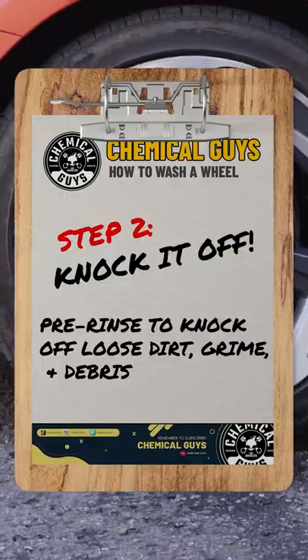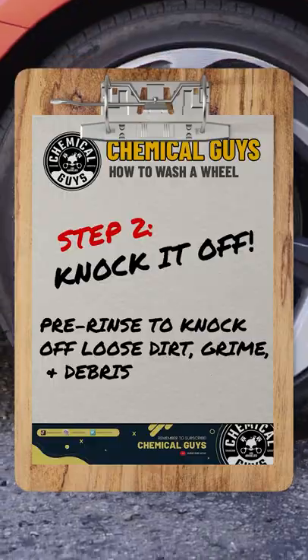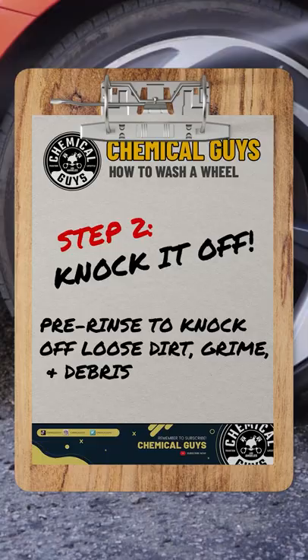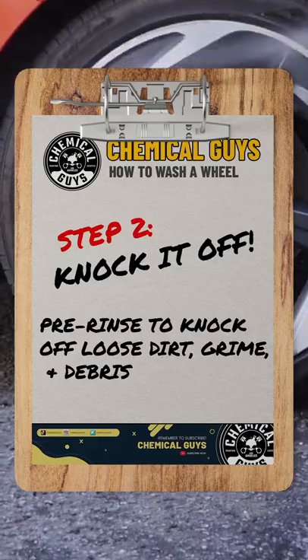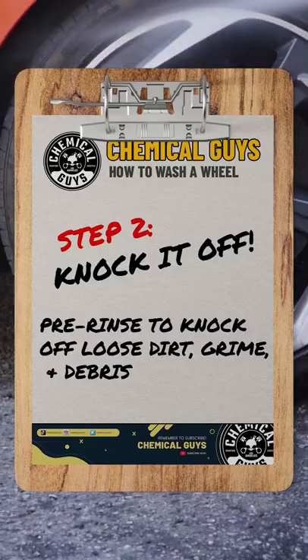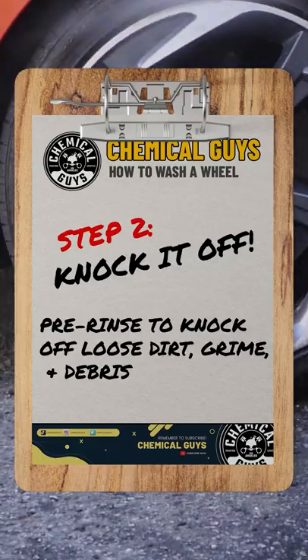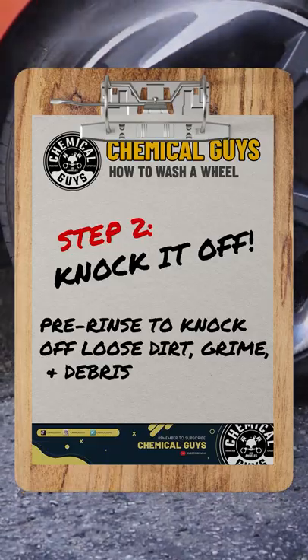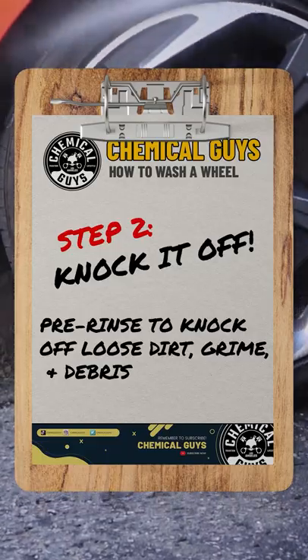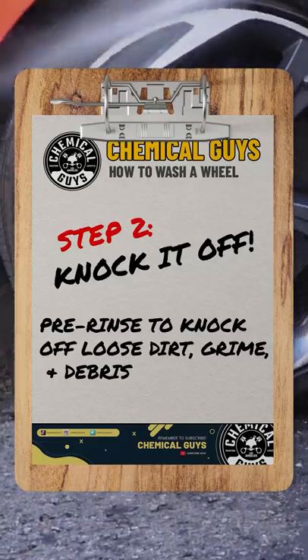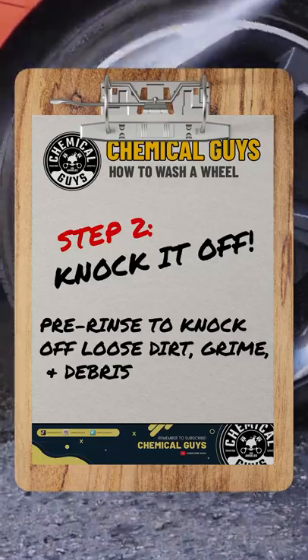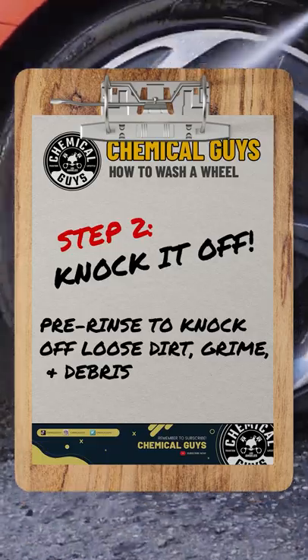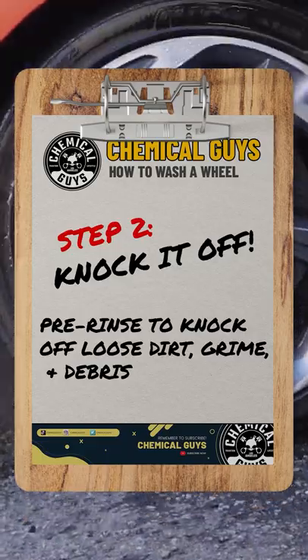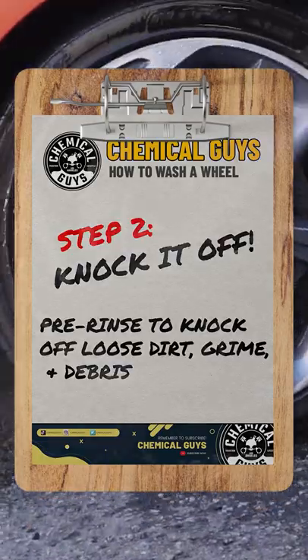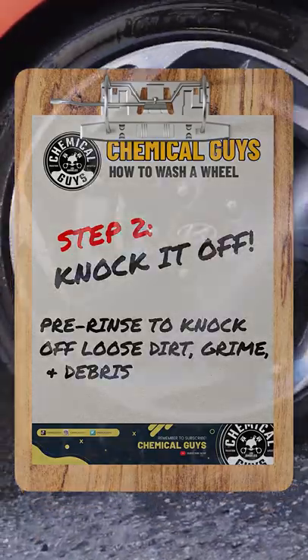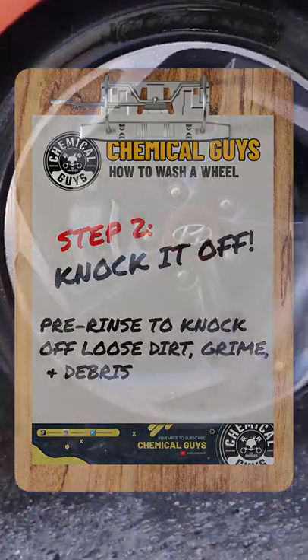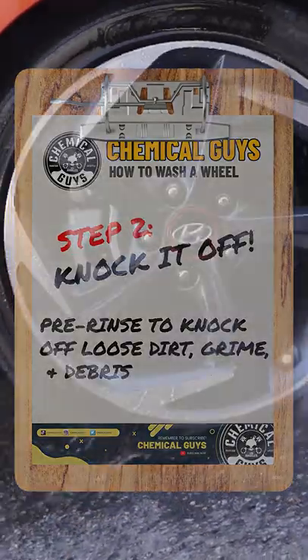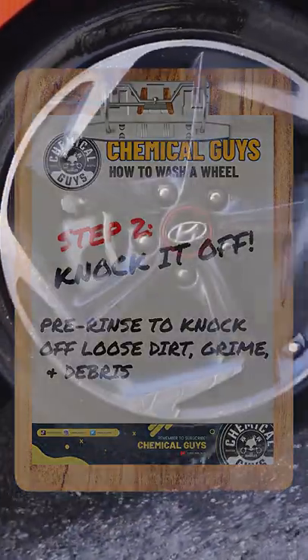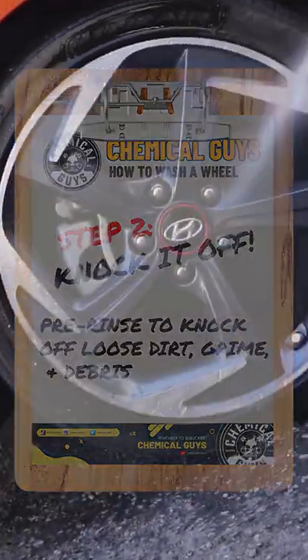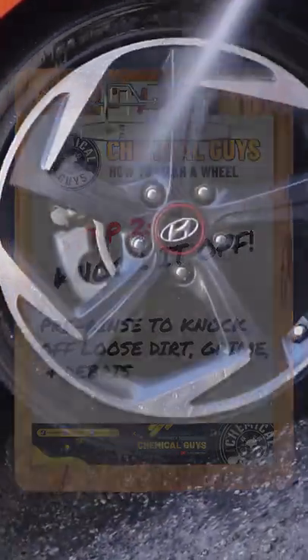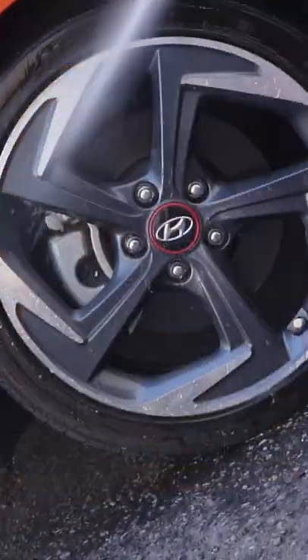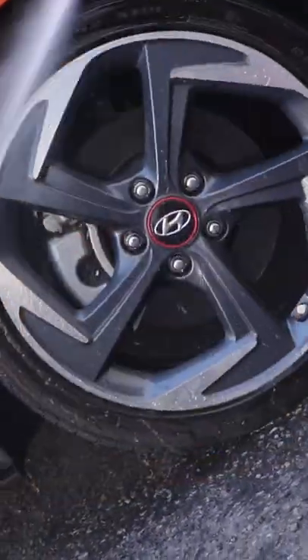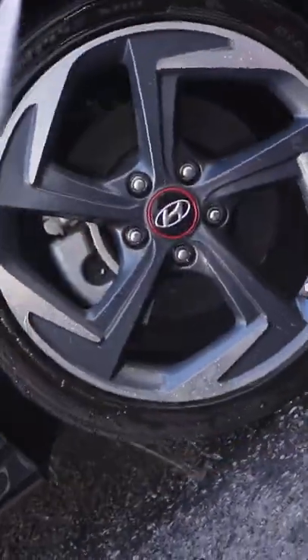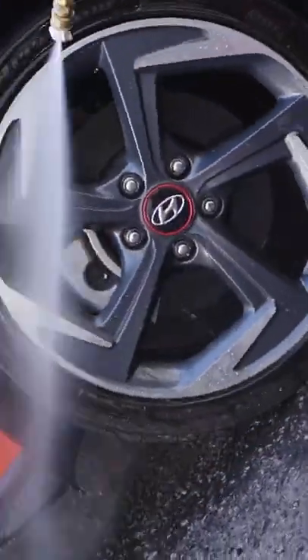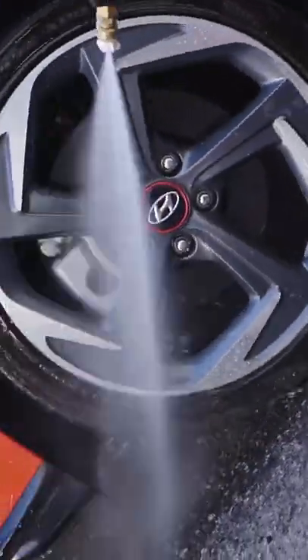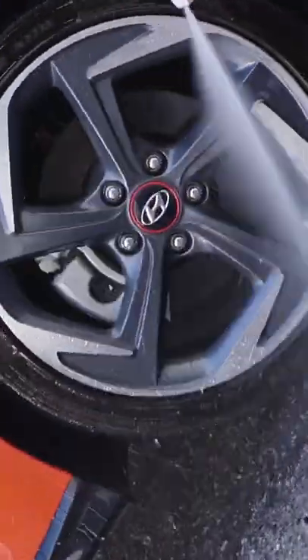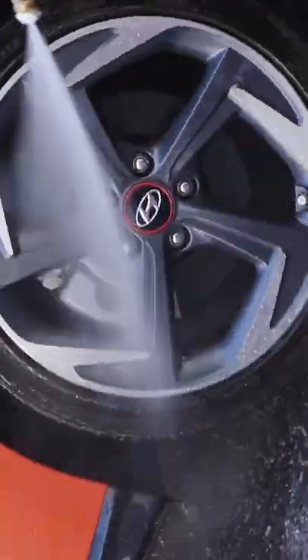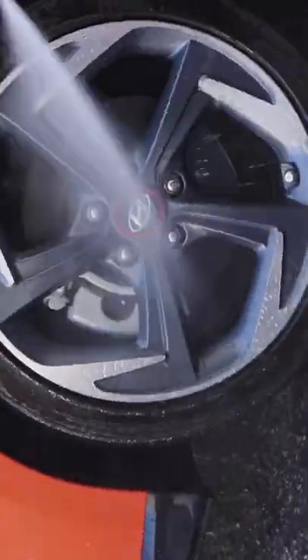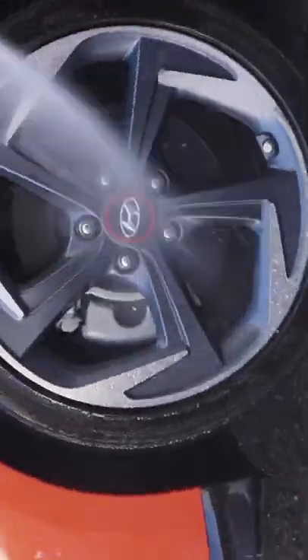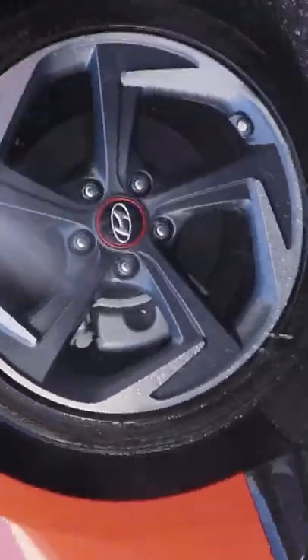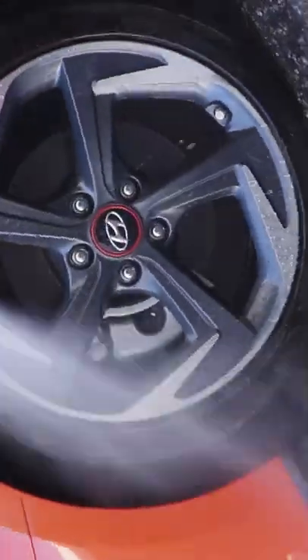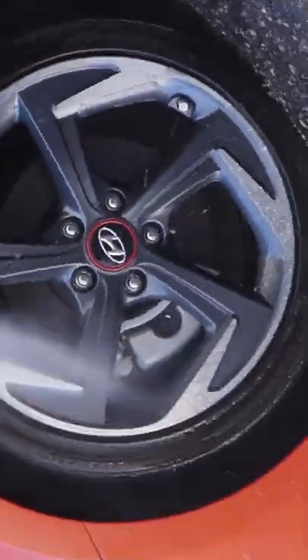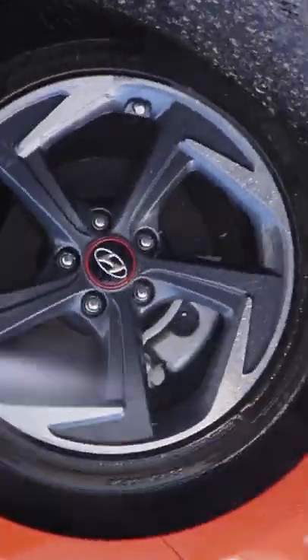Step two, knock it off. Pre-rinse your wheel to knock off any loose dirt, grime, or debris.